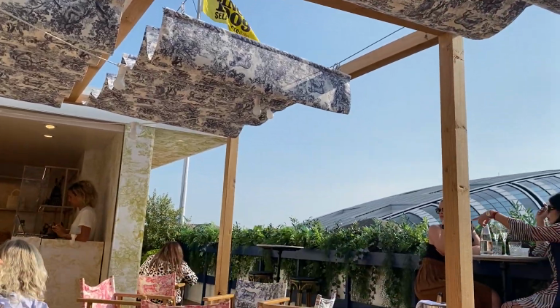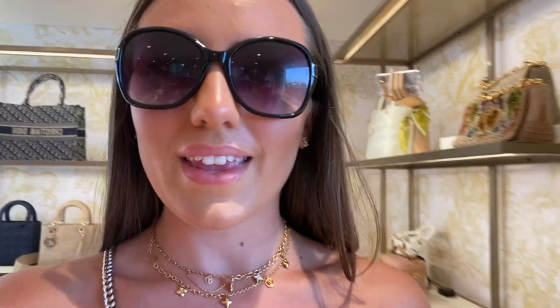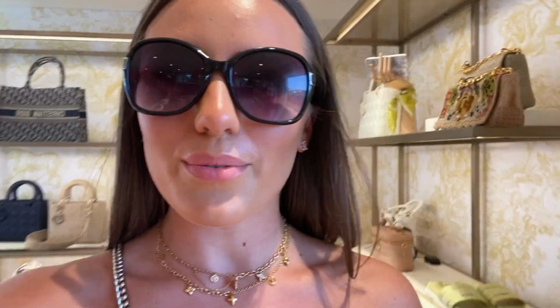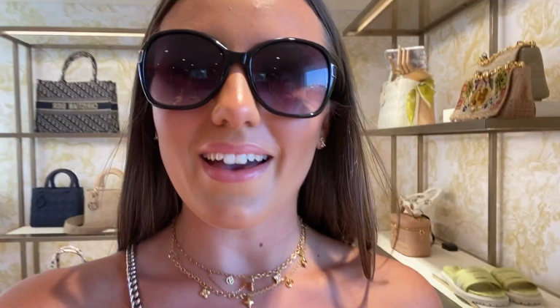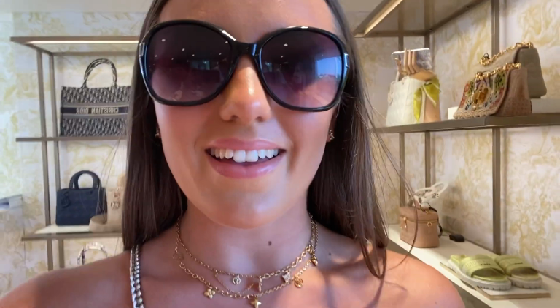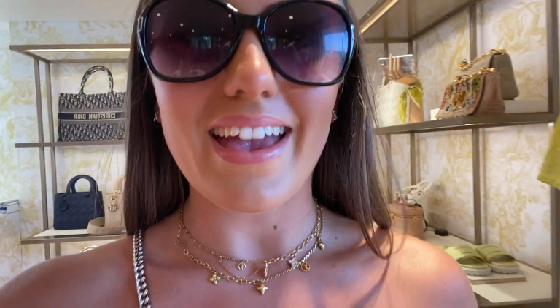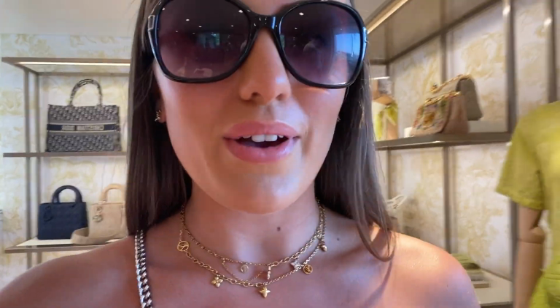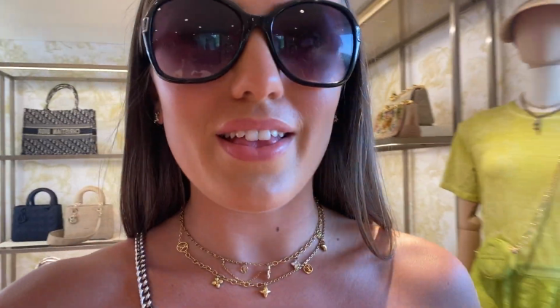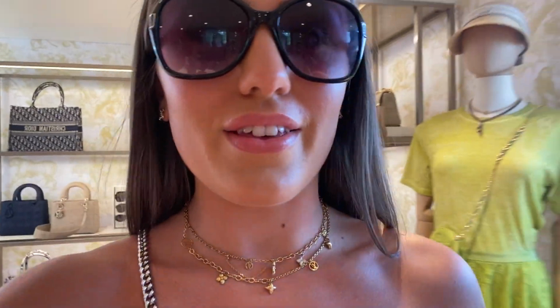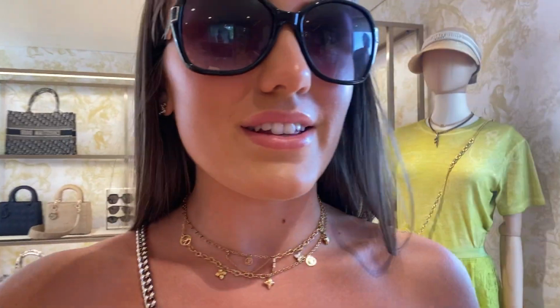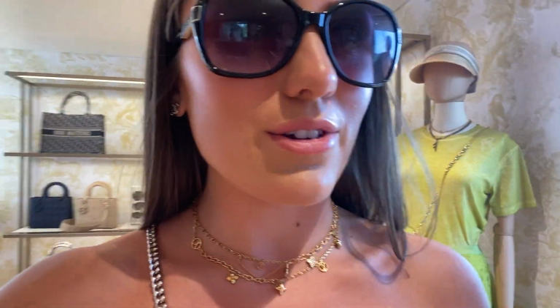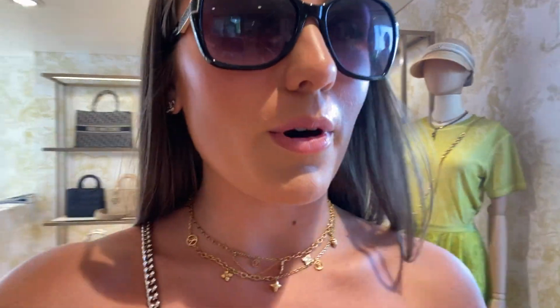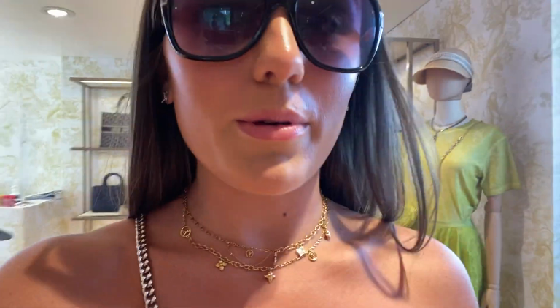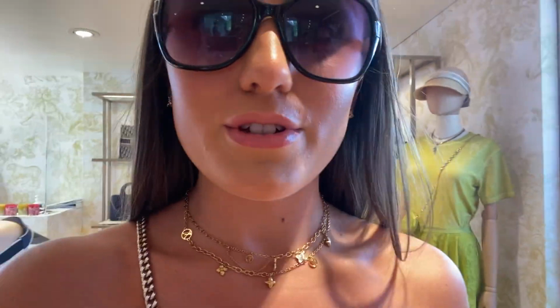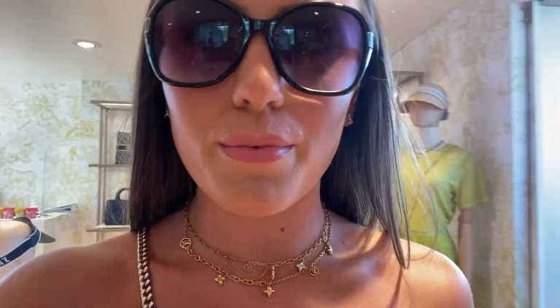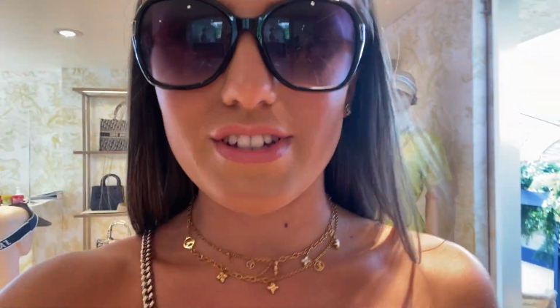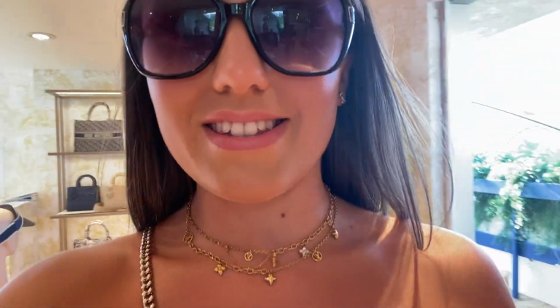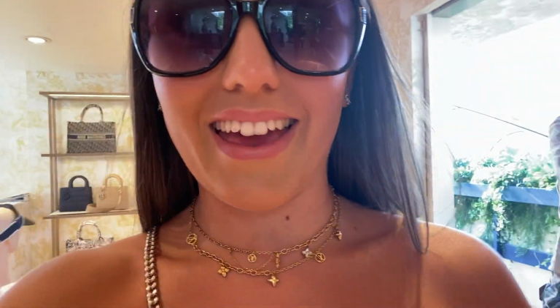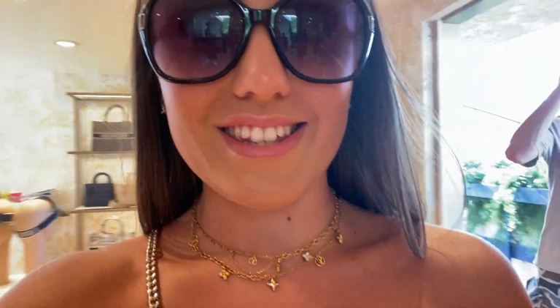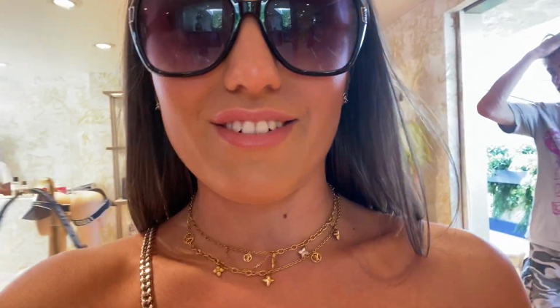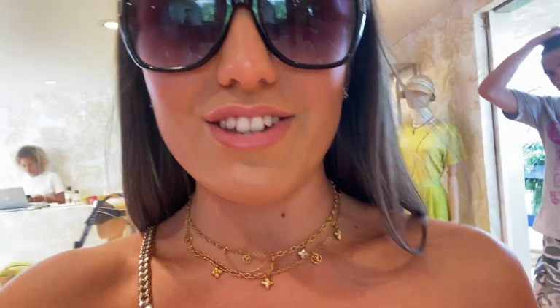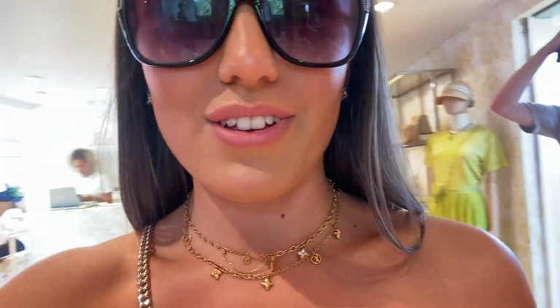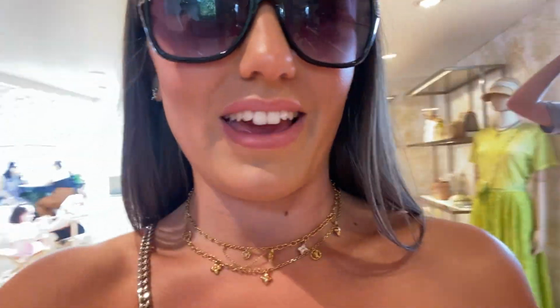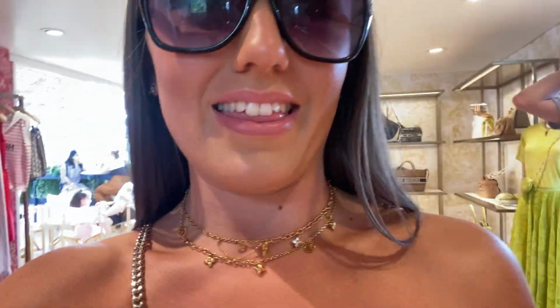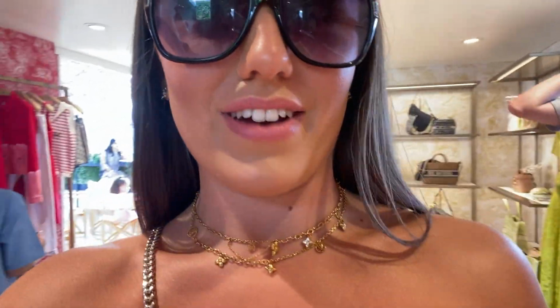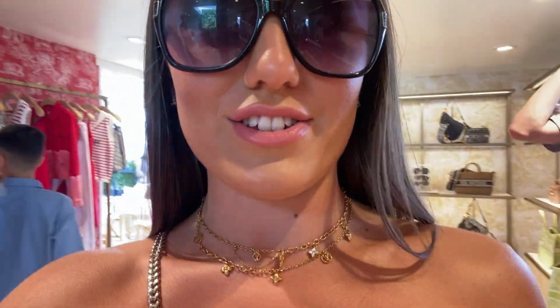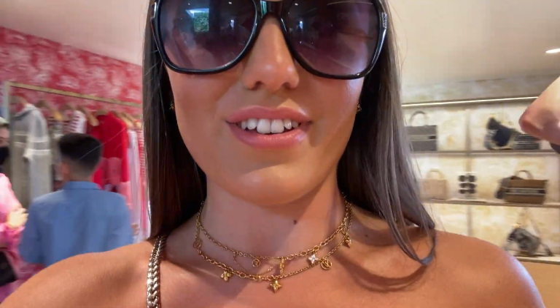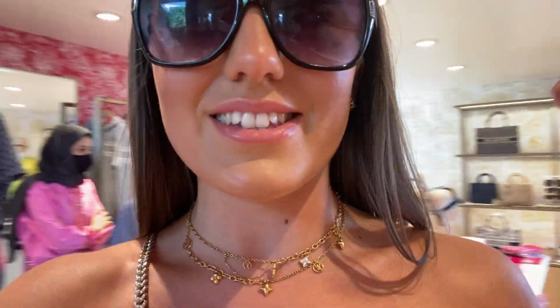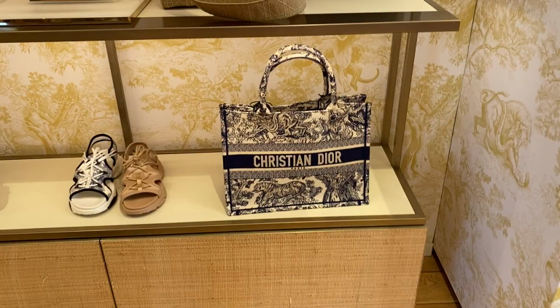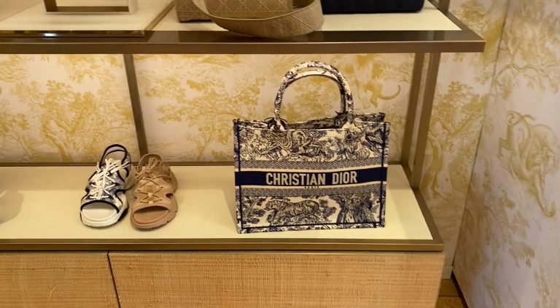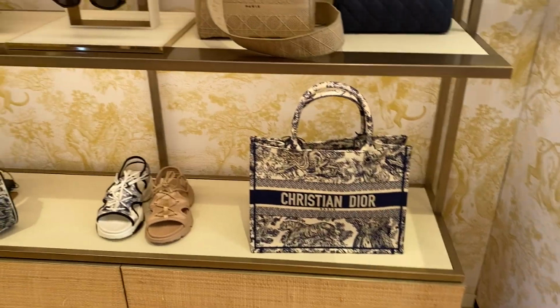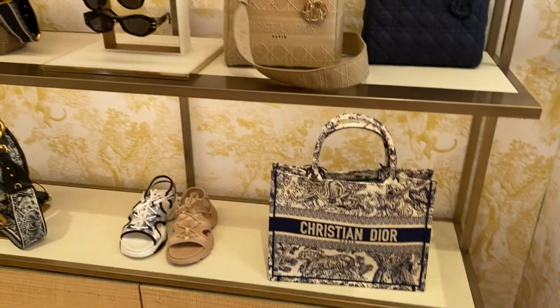We are now in the Dior pop shop, which is next to the restaurant — or like, in the restaurant.